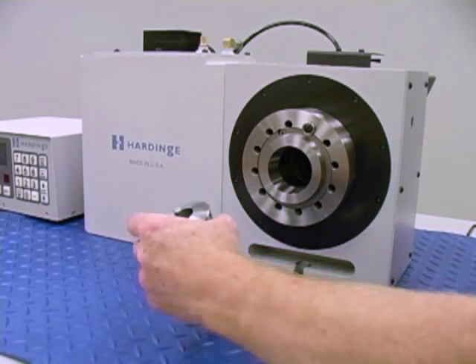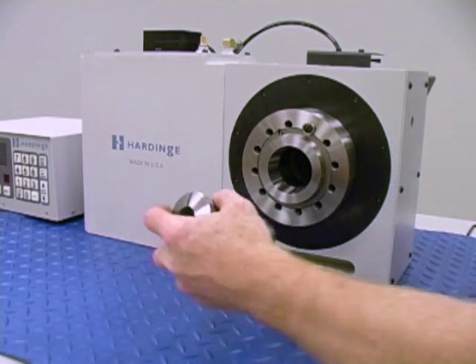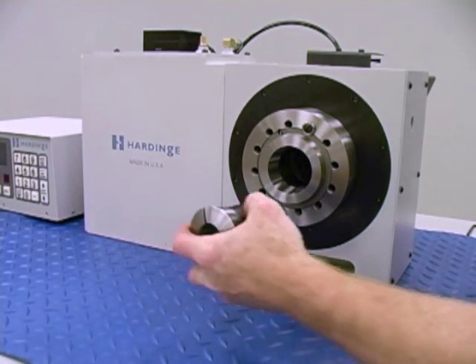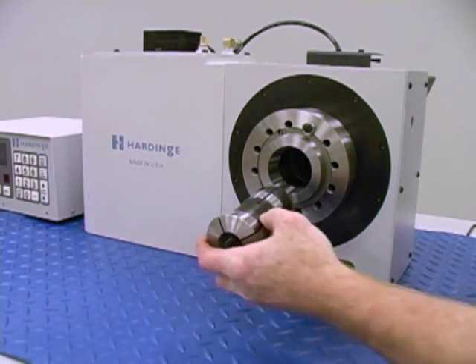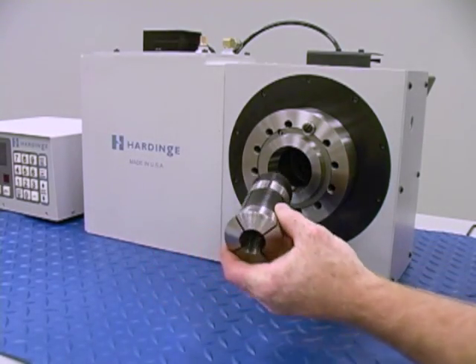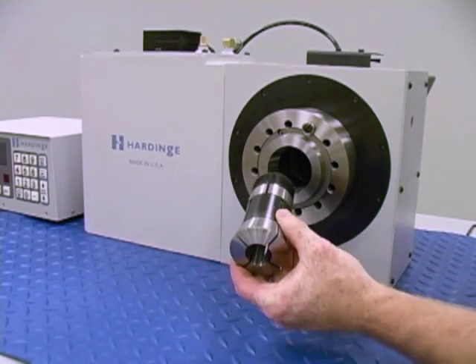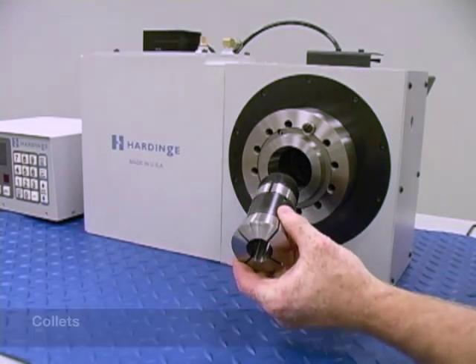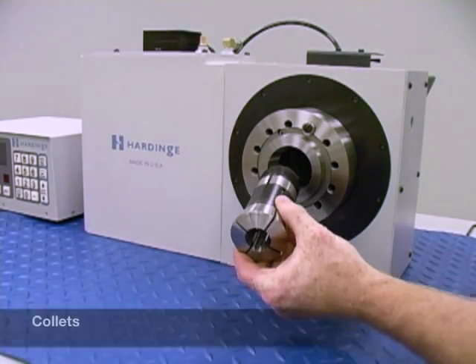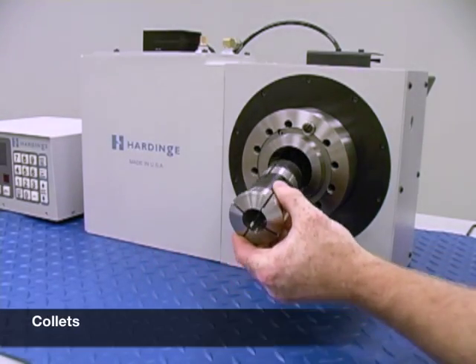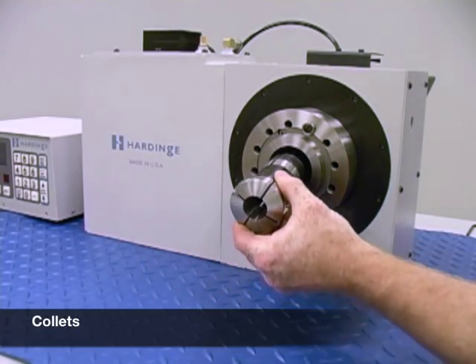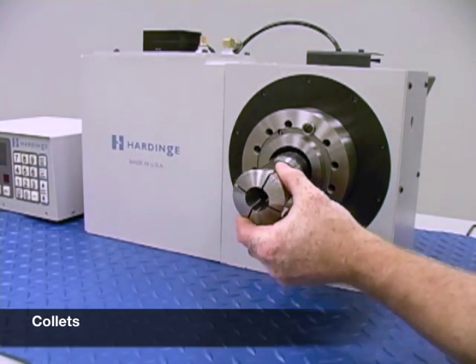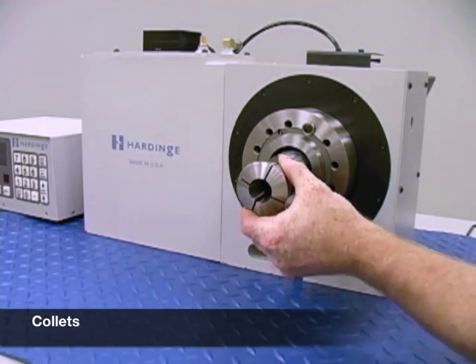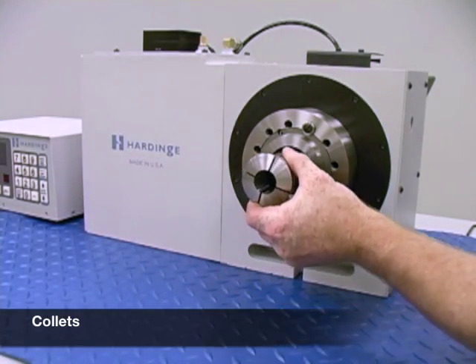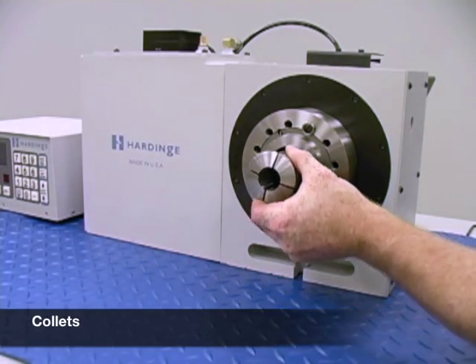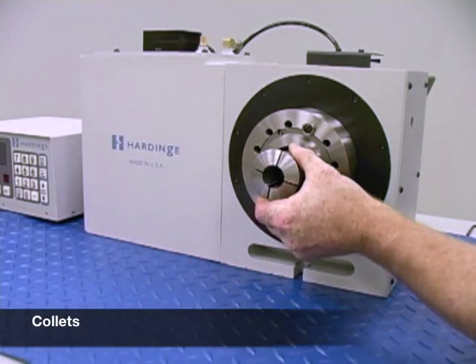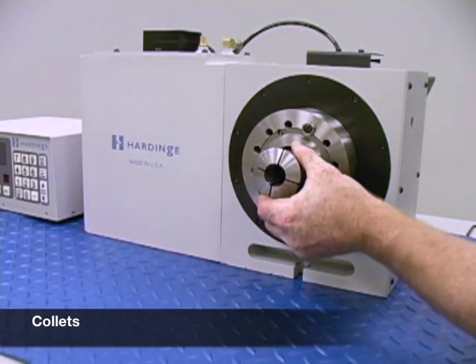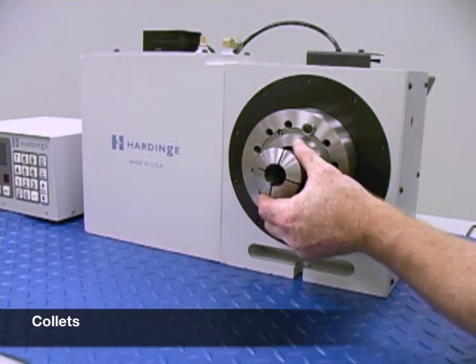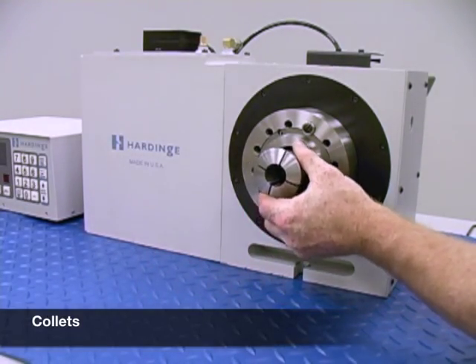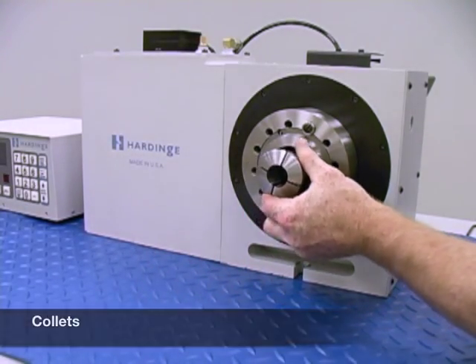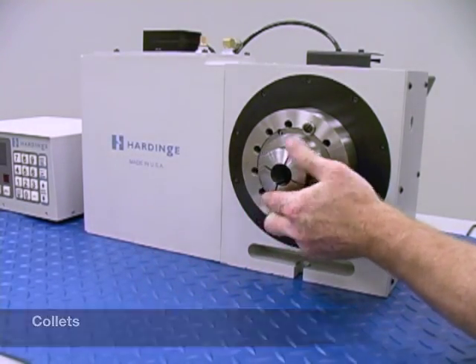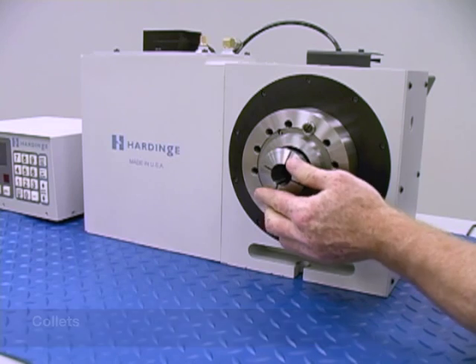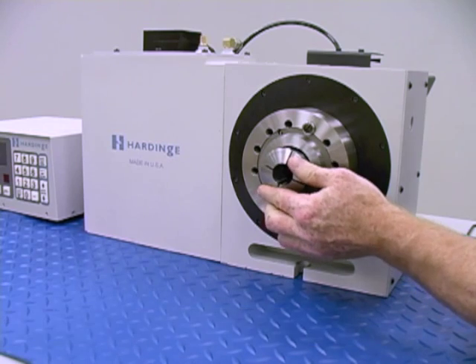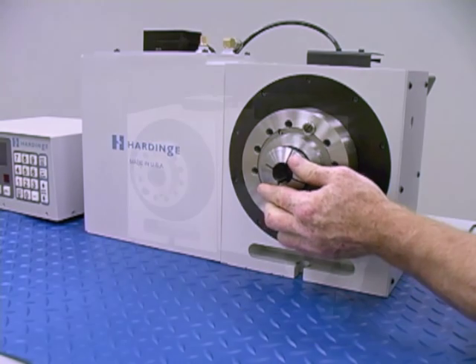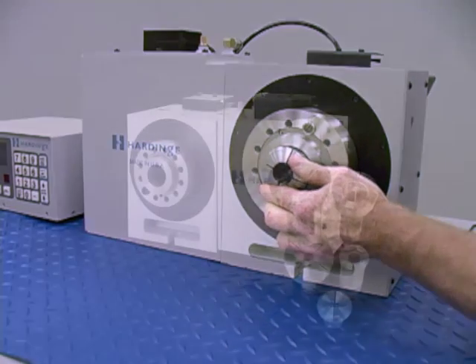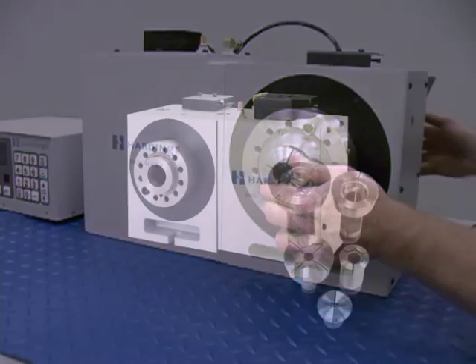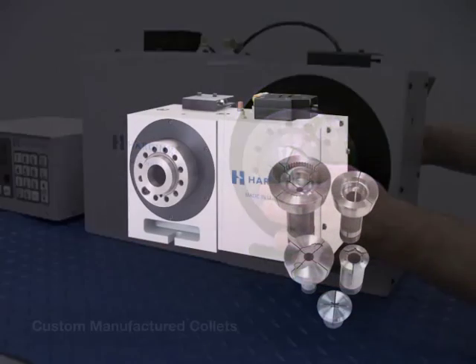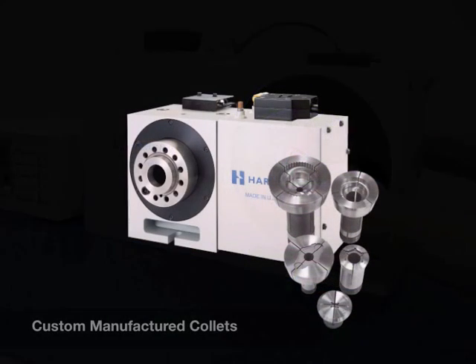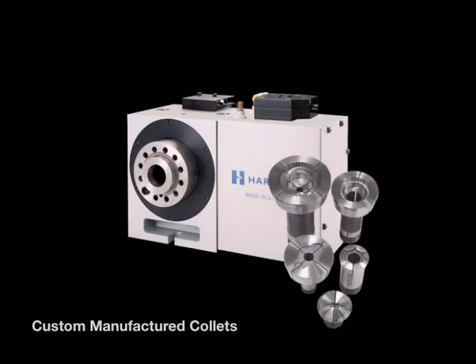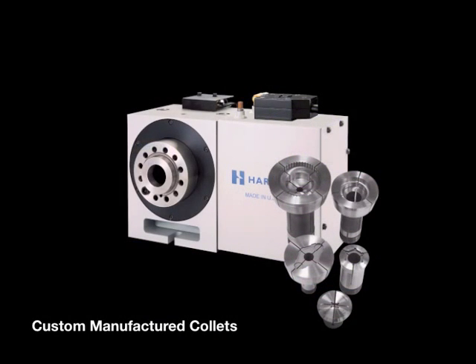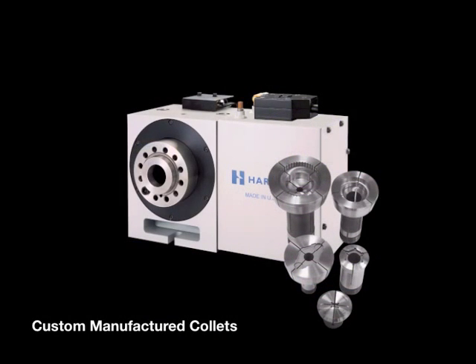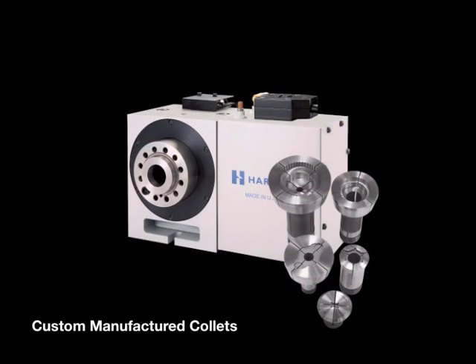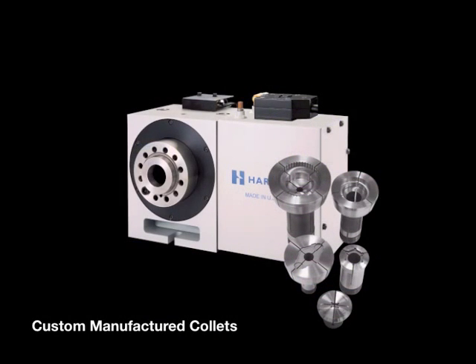You can change spindle tooling in a matter of minutes. Collets slide in and thread onto the draw bar. Custom collets can be made to accept odd shapes.